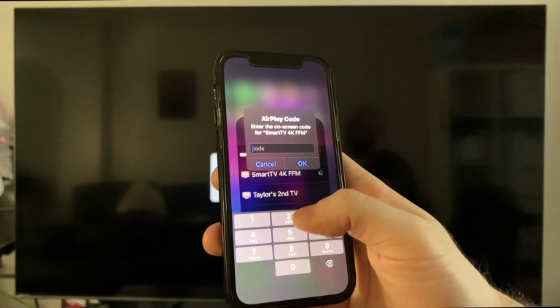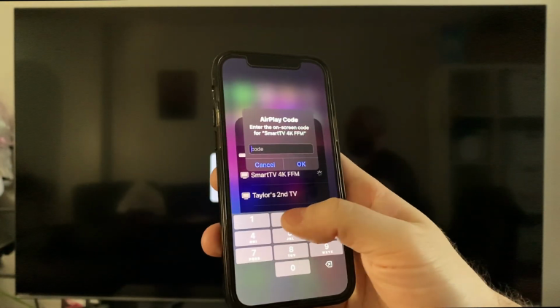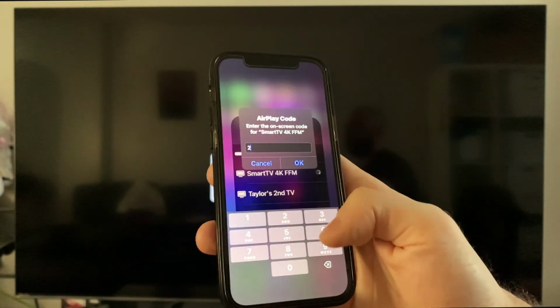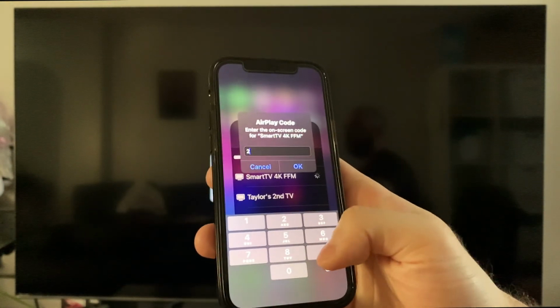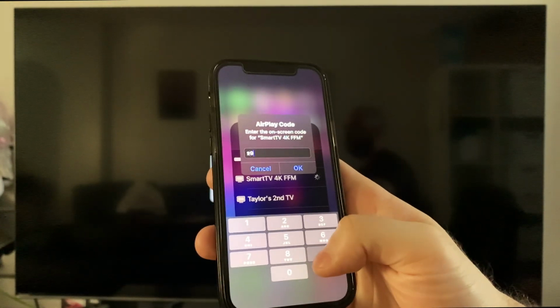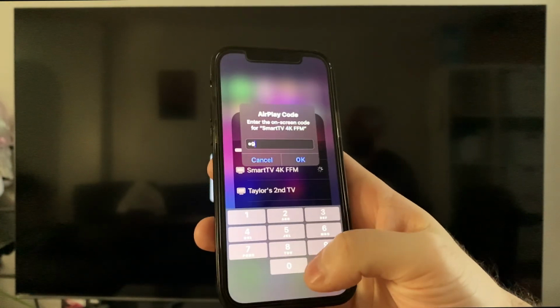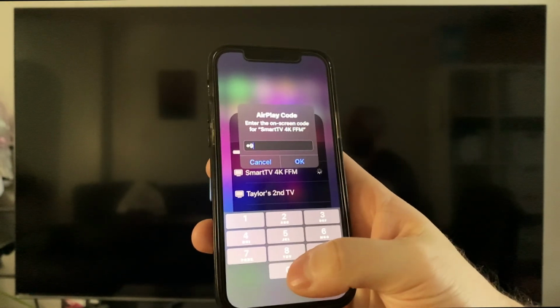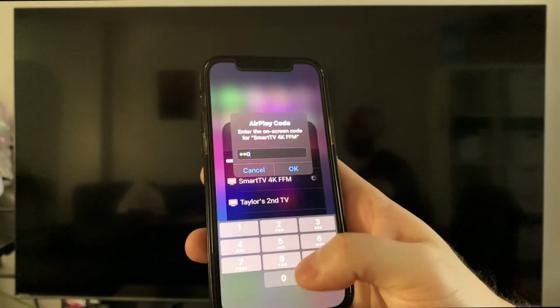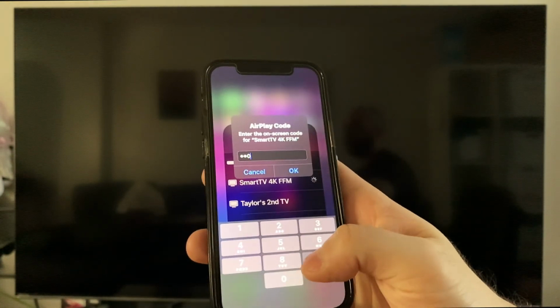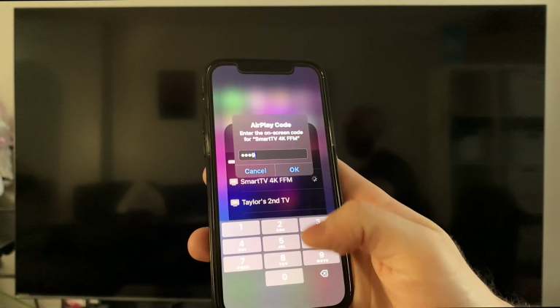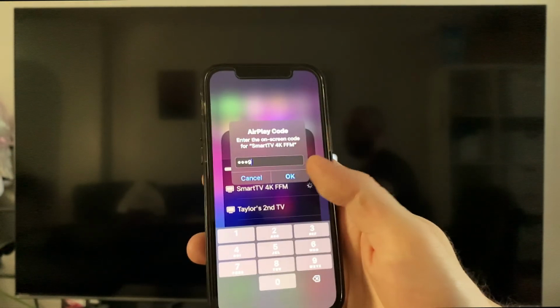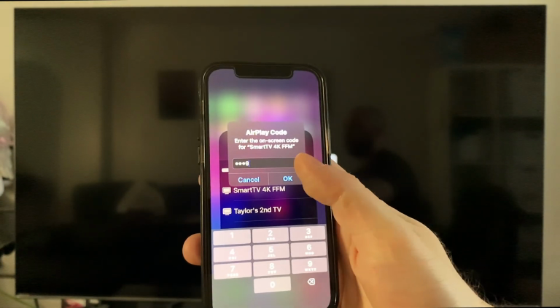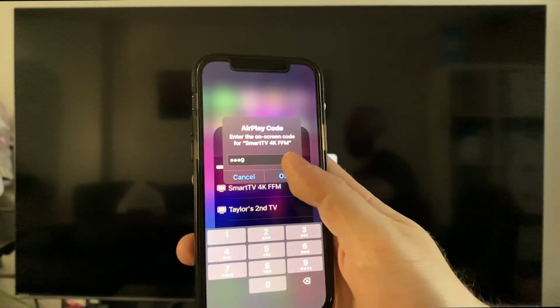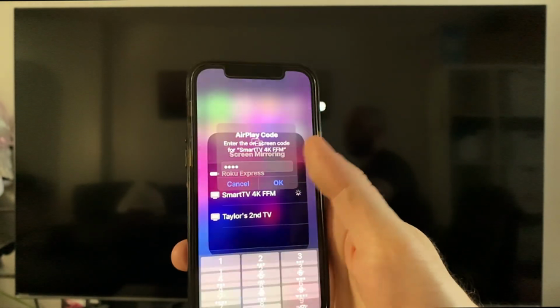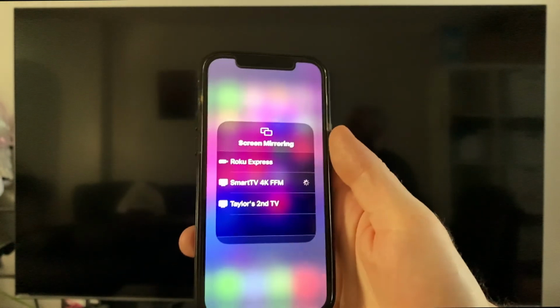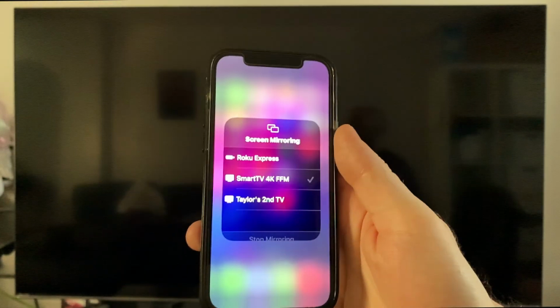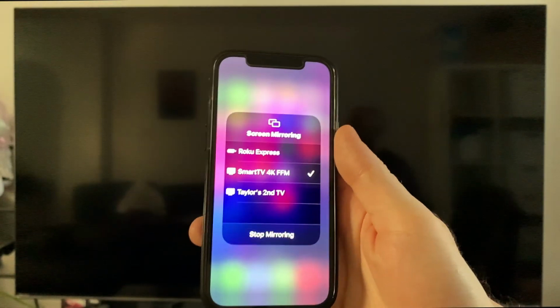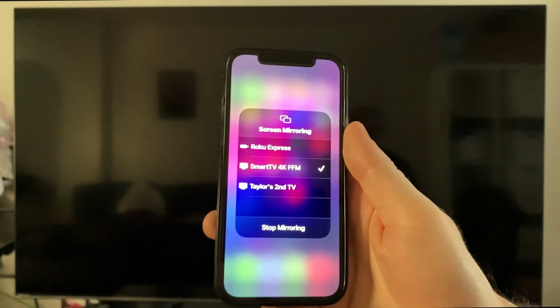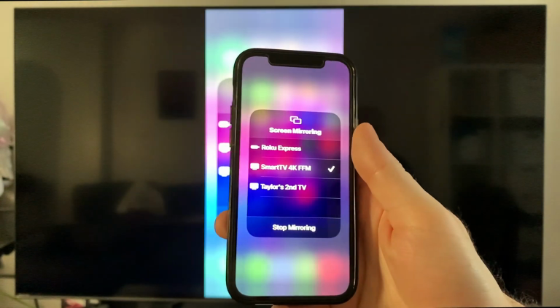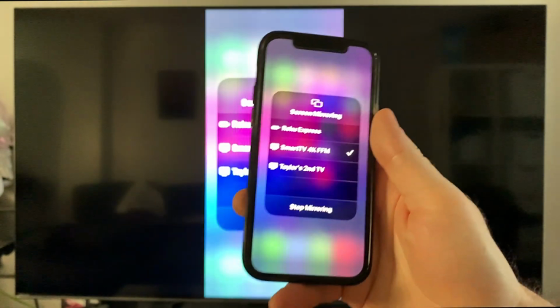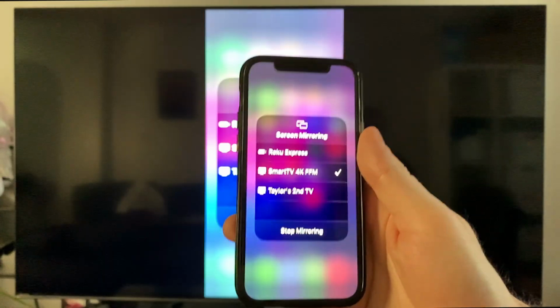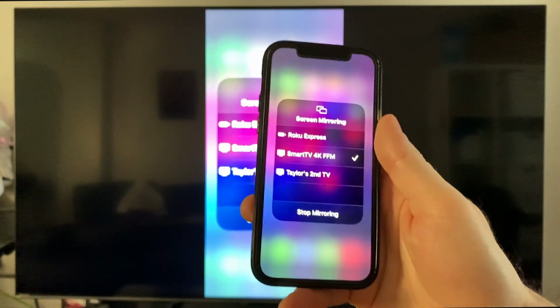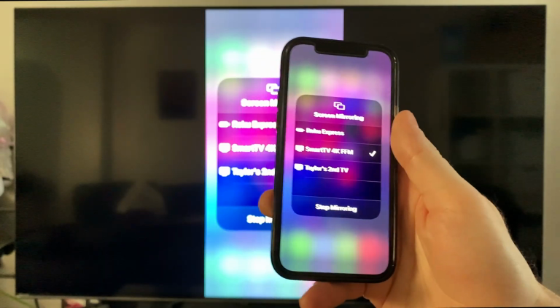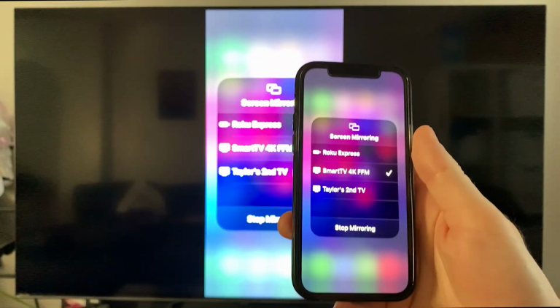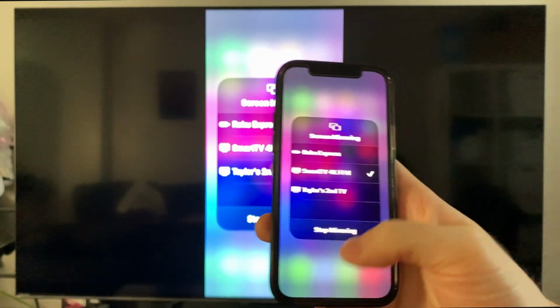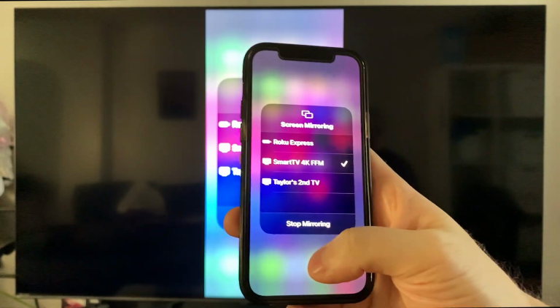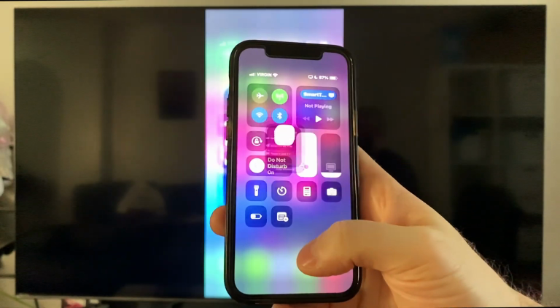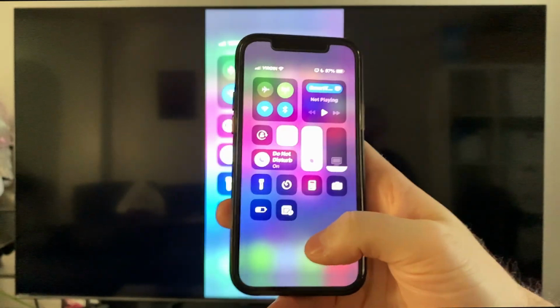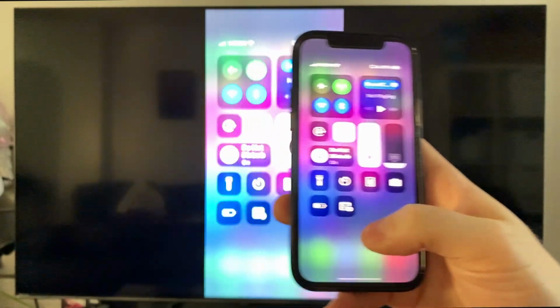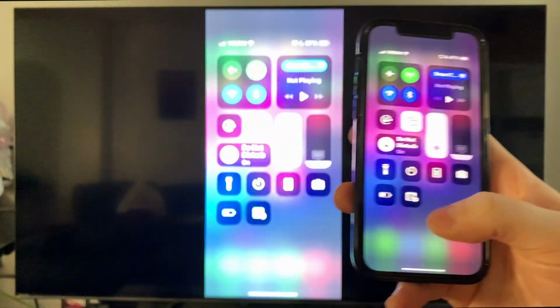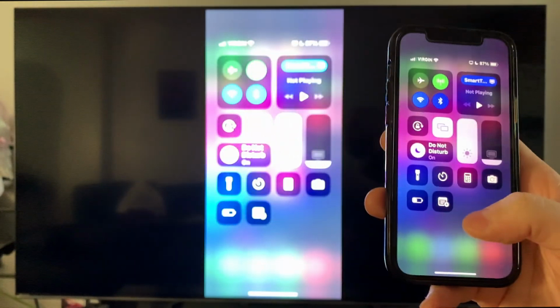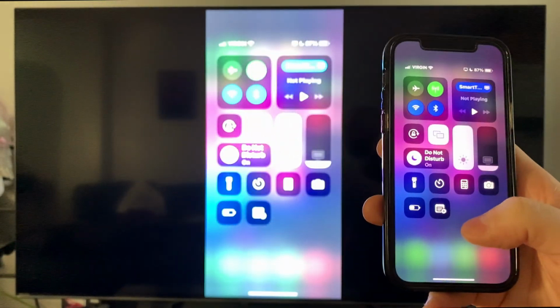Once you do this, press OK, and after a few seconds you should be able to see the screen mirroring on your TV from your iPhone.